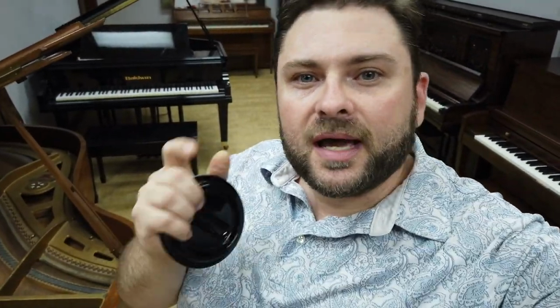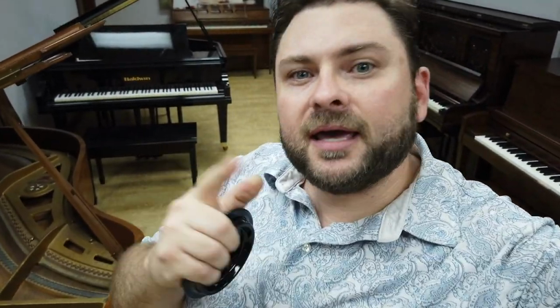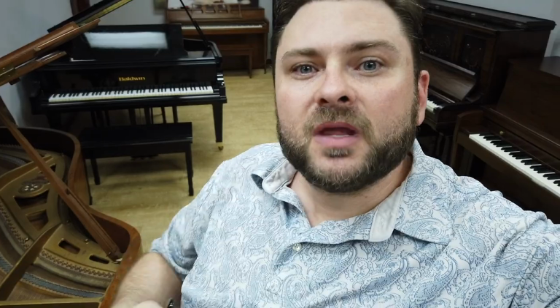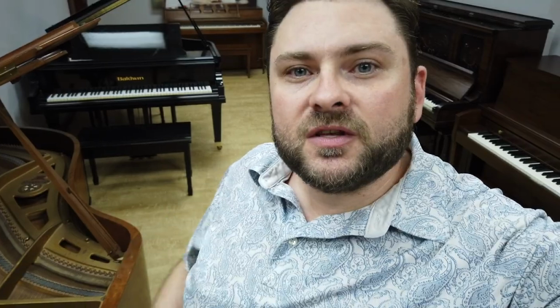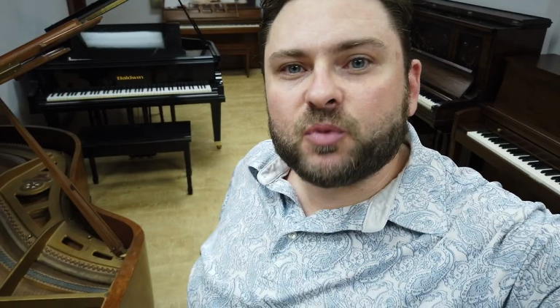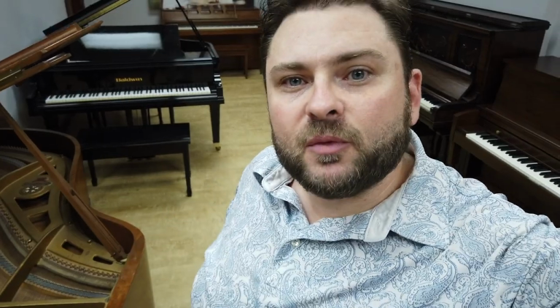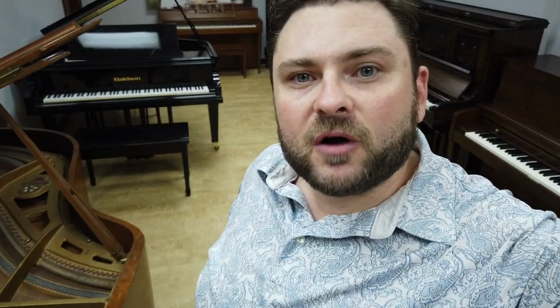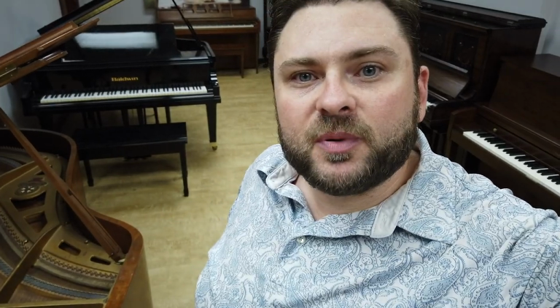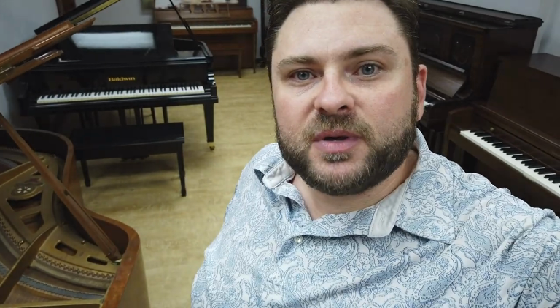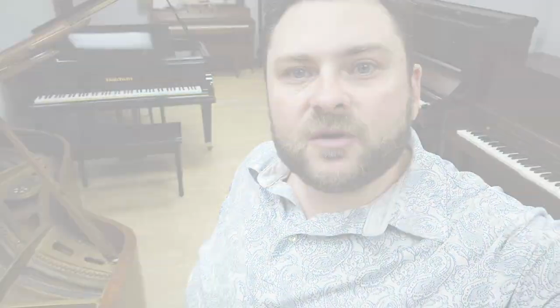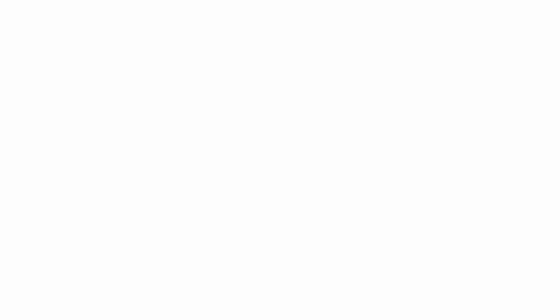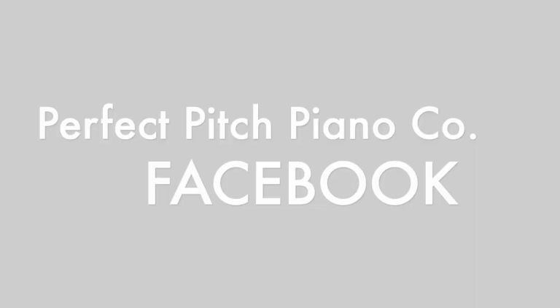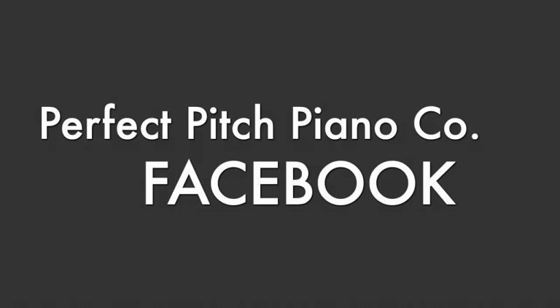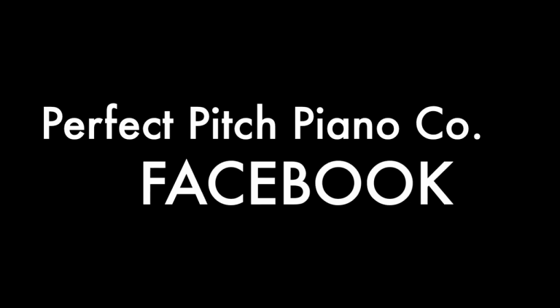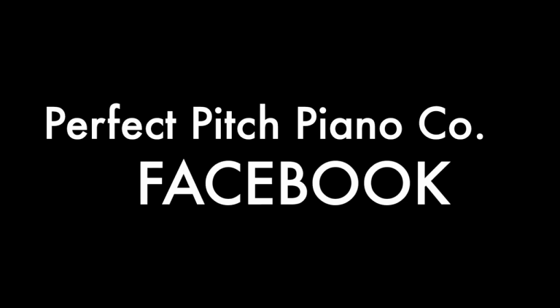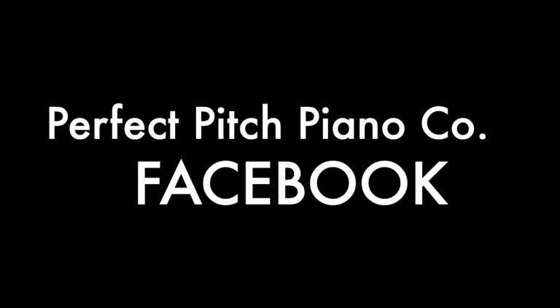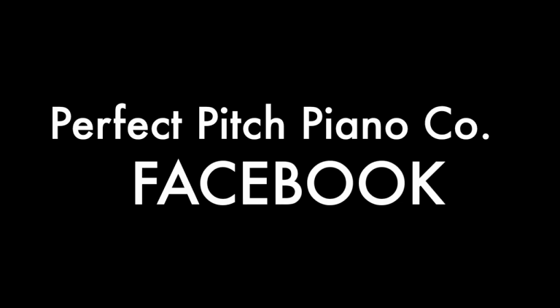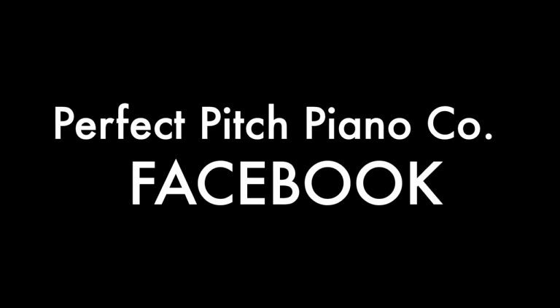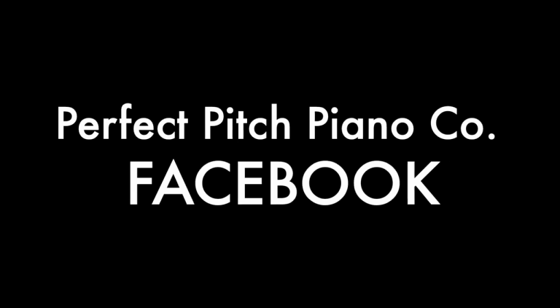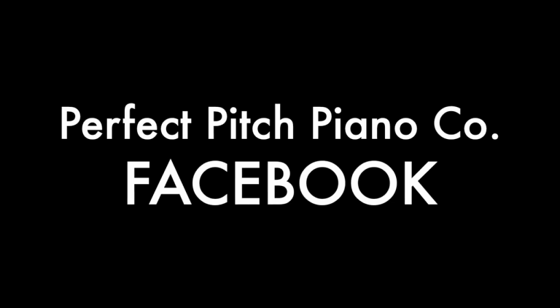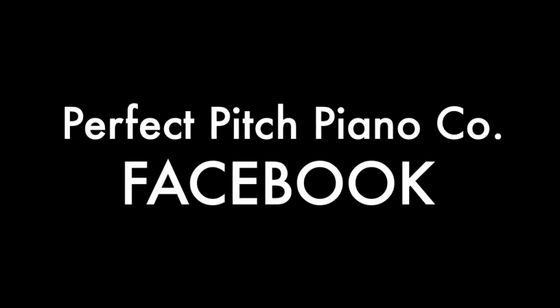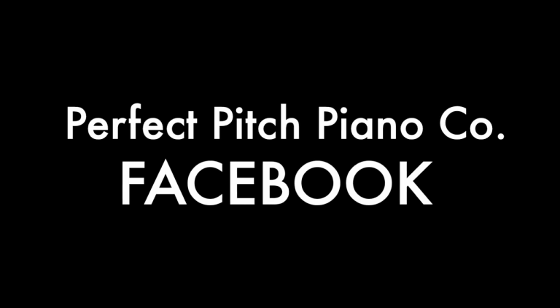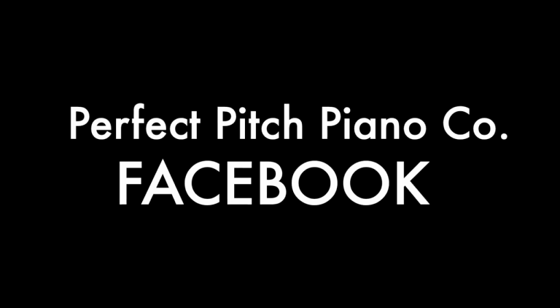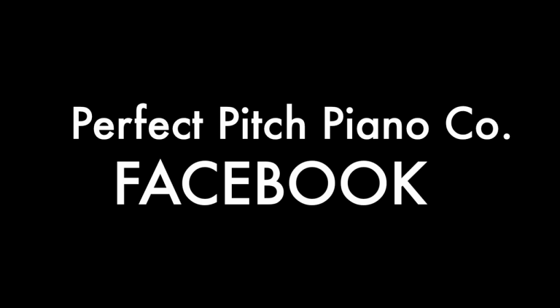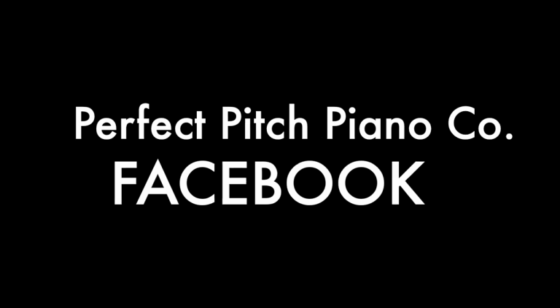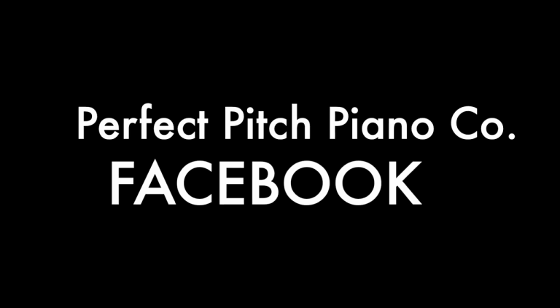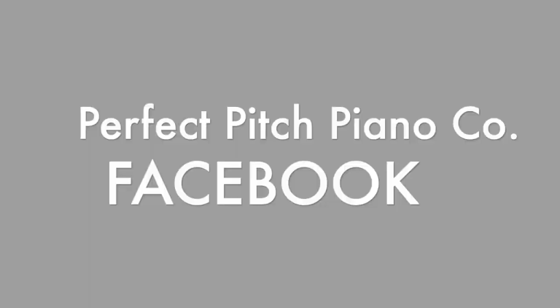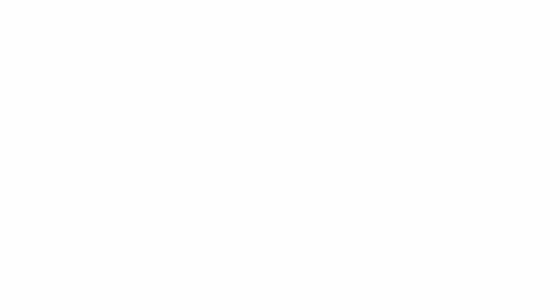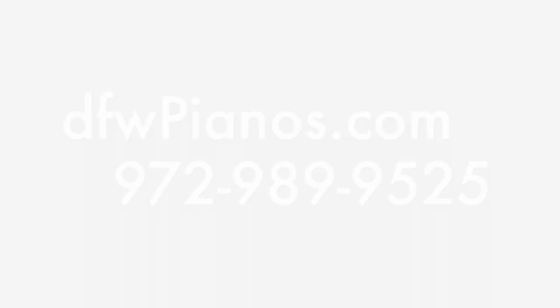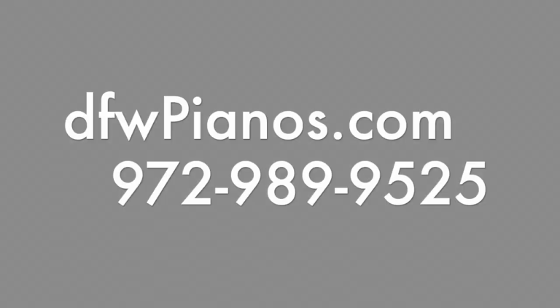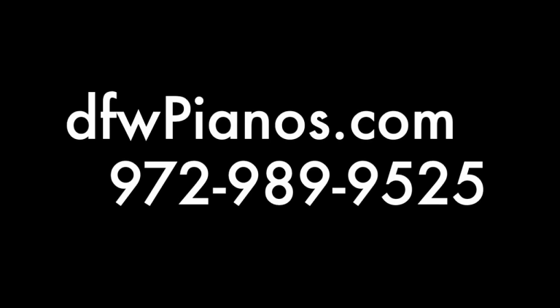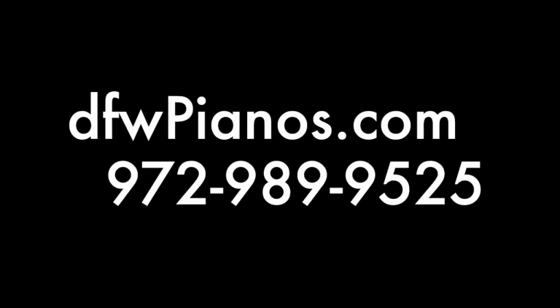Again, this is Brandon with Perfect Pitch Piano Company. Stay tuned with our Facebook page for piano care tips and how to better take care of your piano.